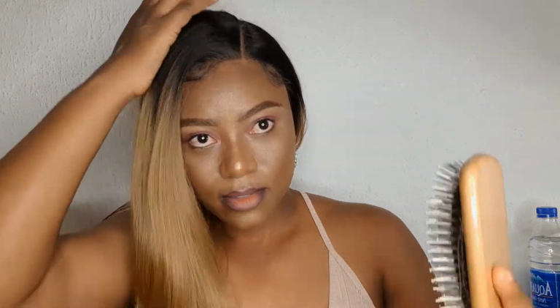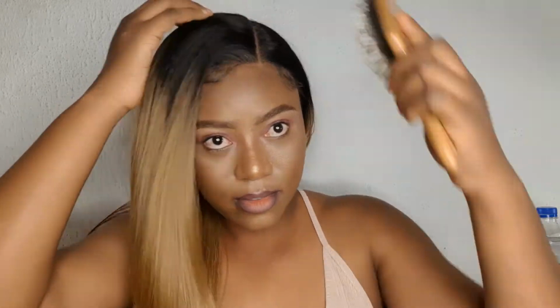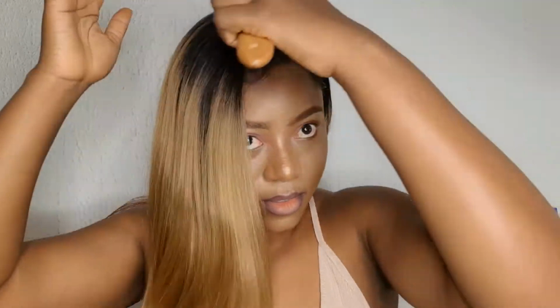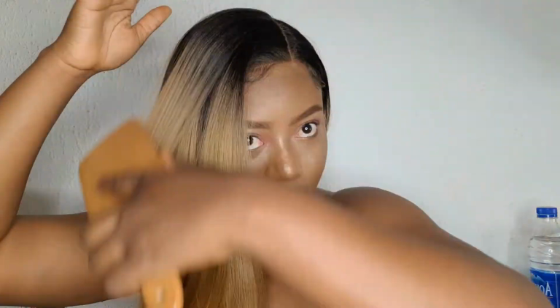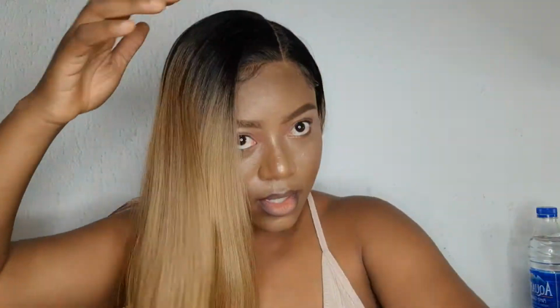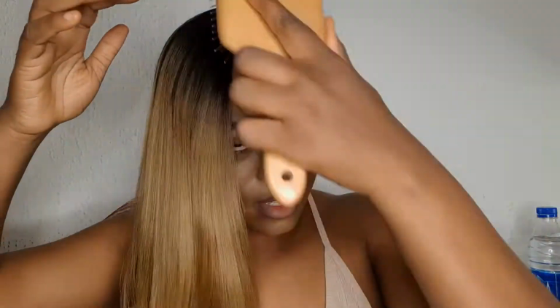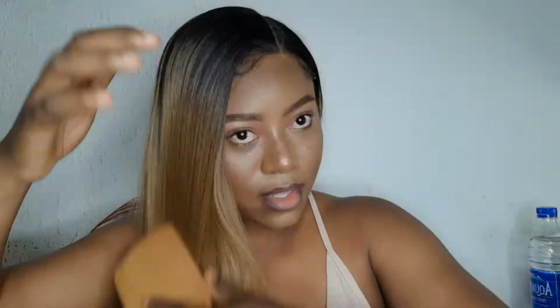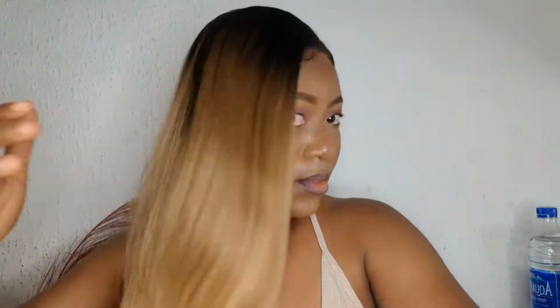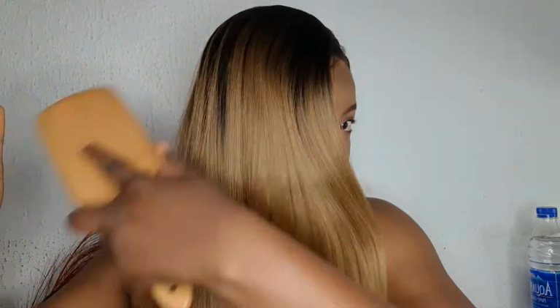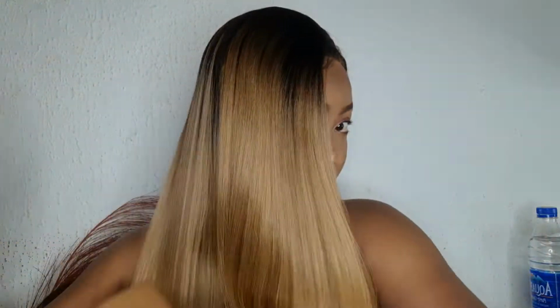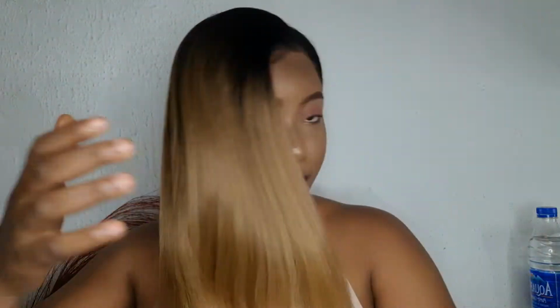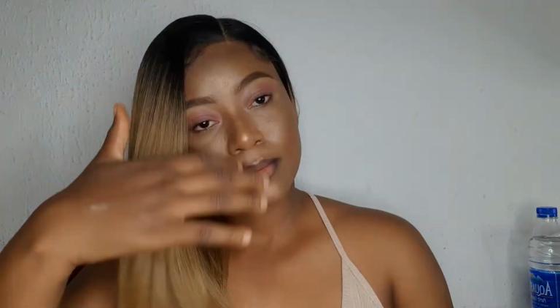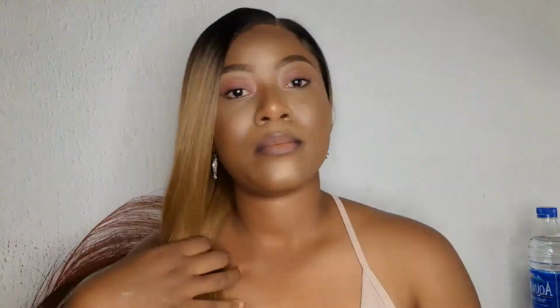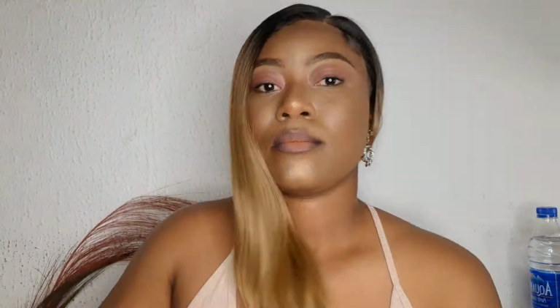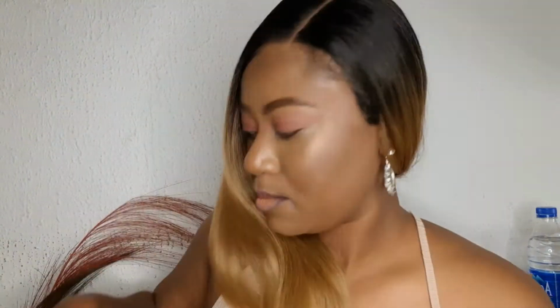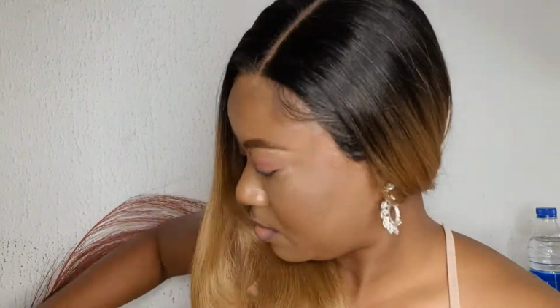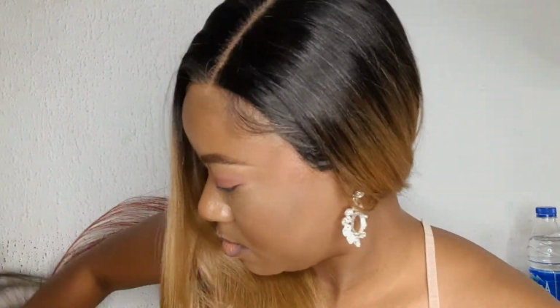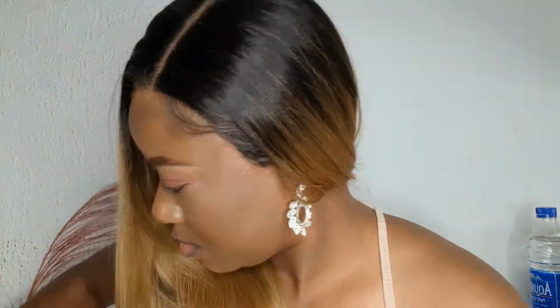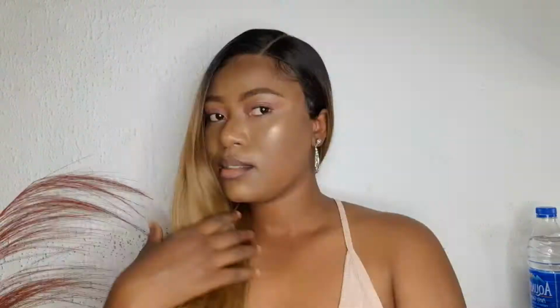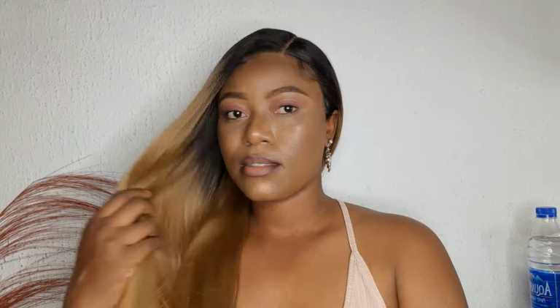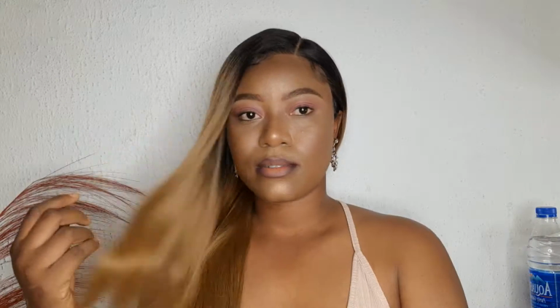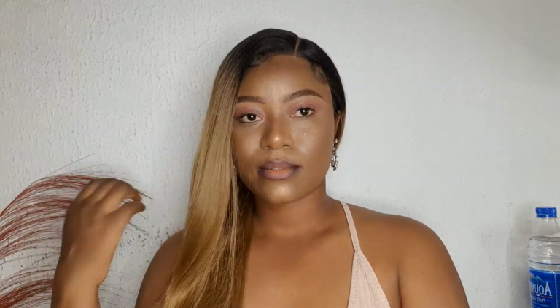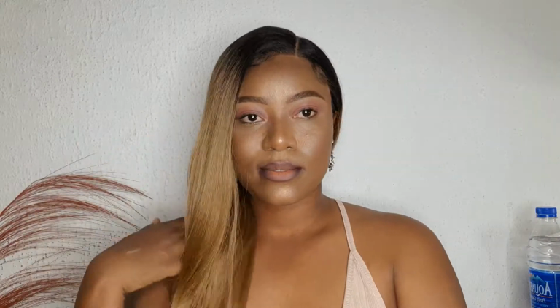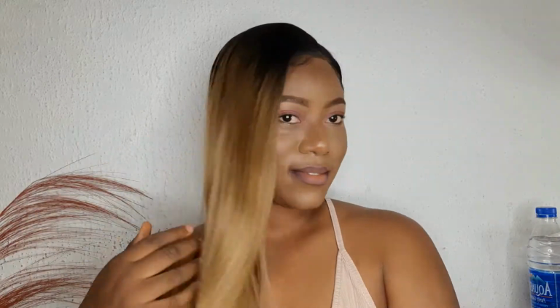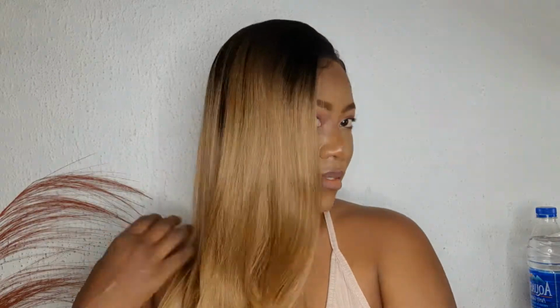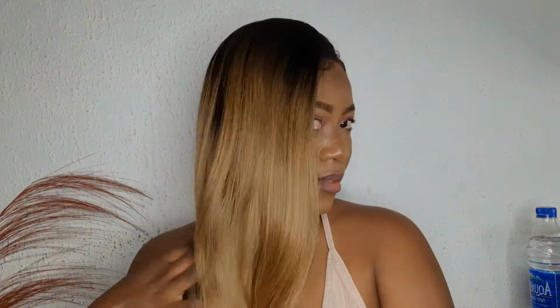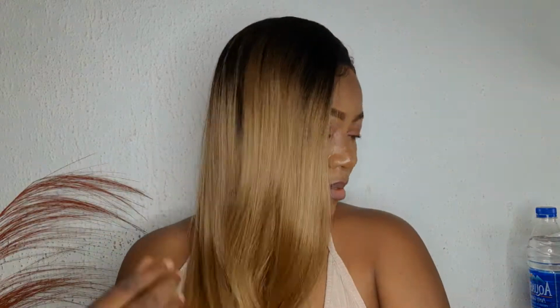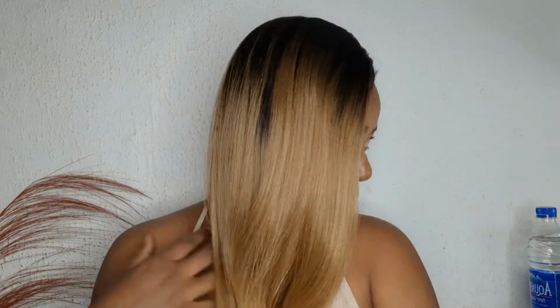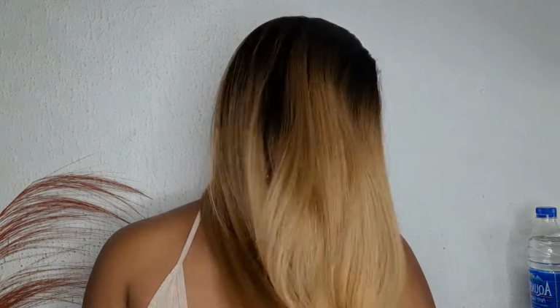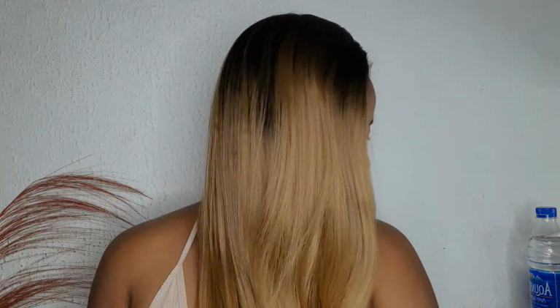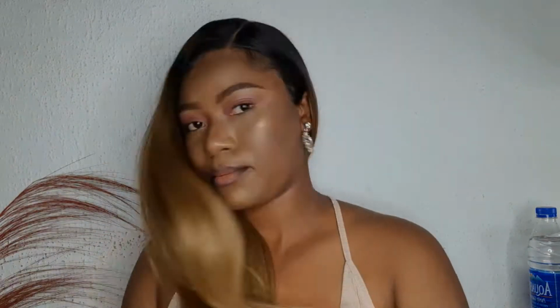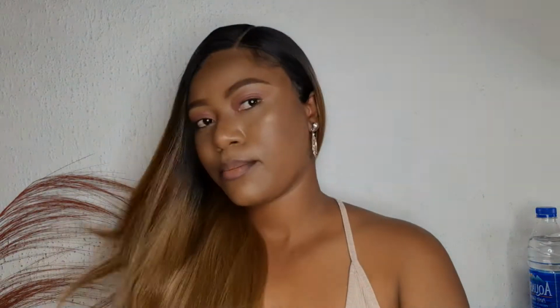I really, really love this hair — synthetic wear. I look cute.